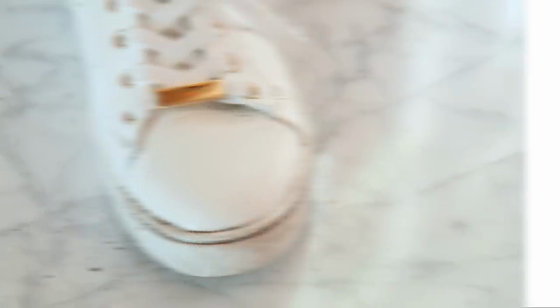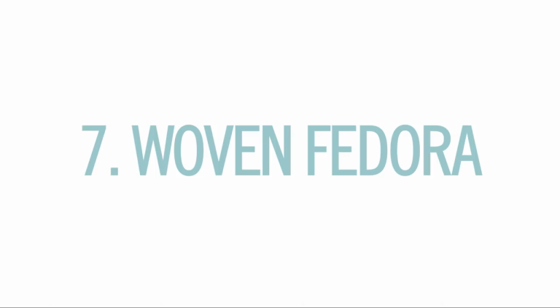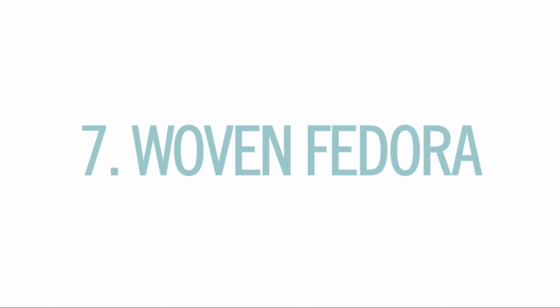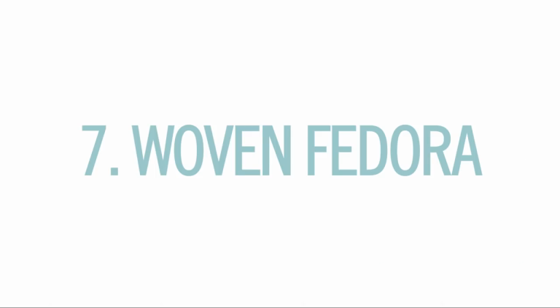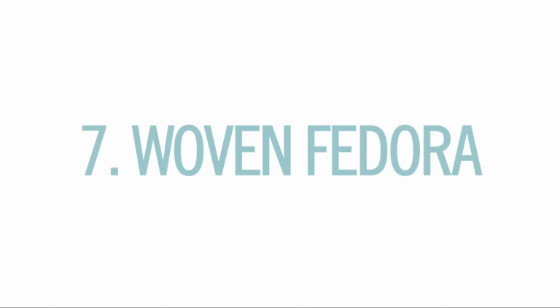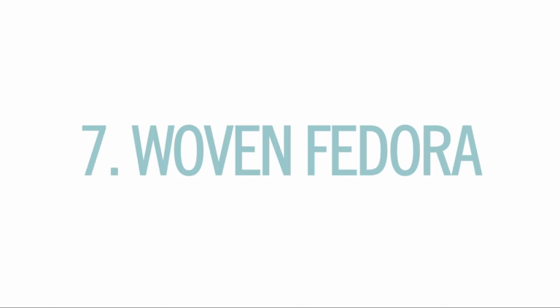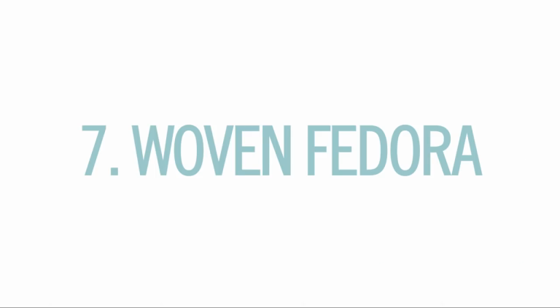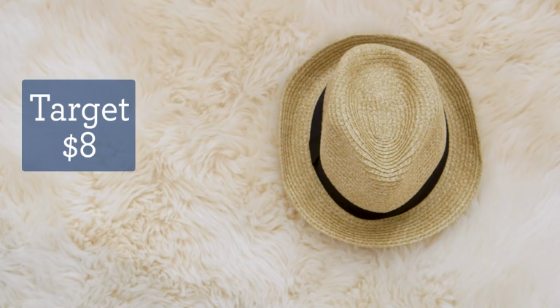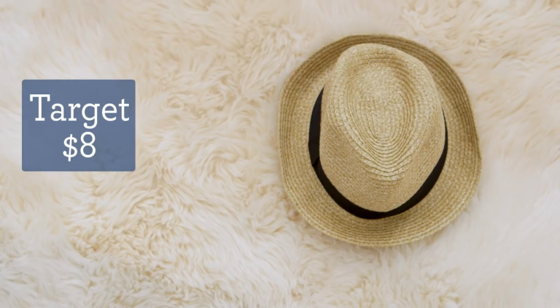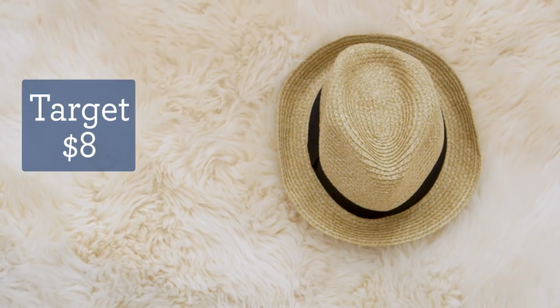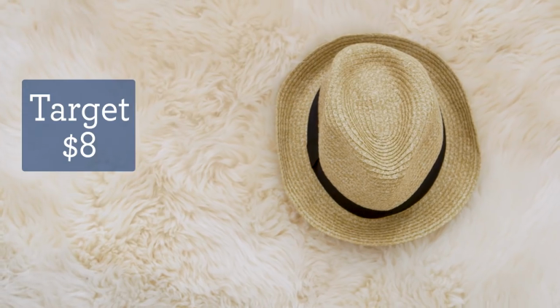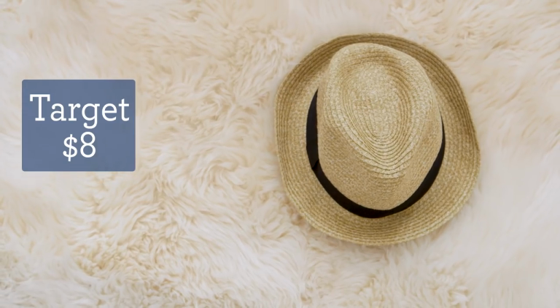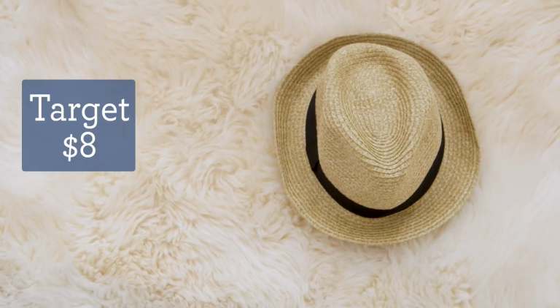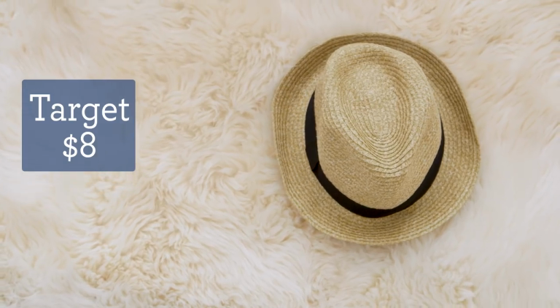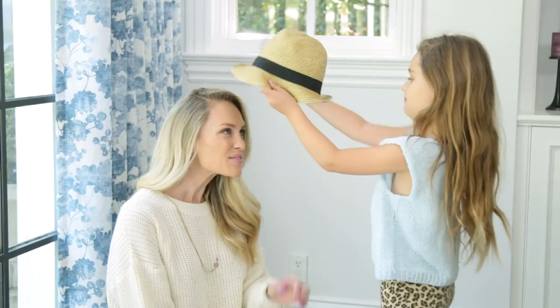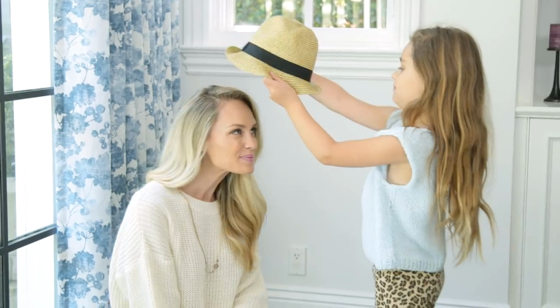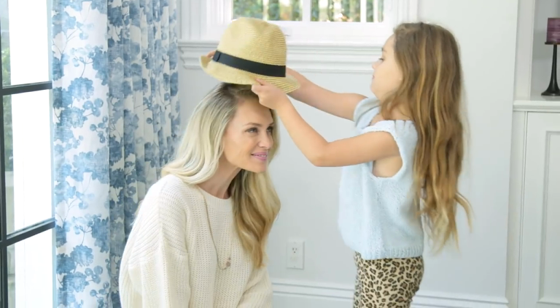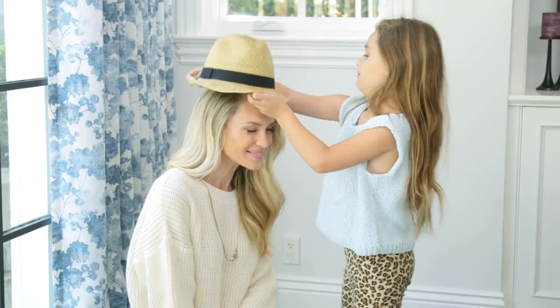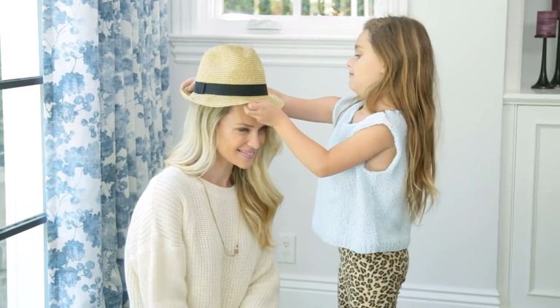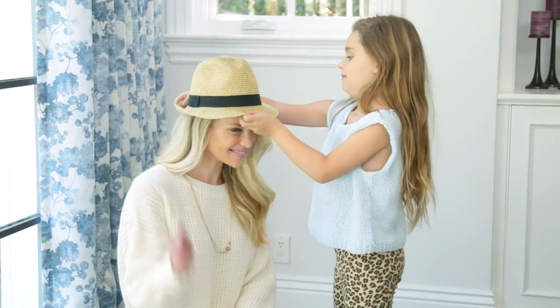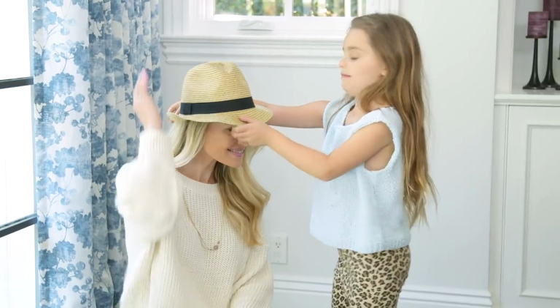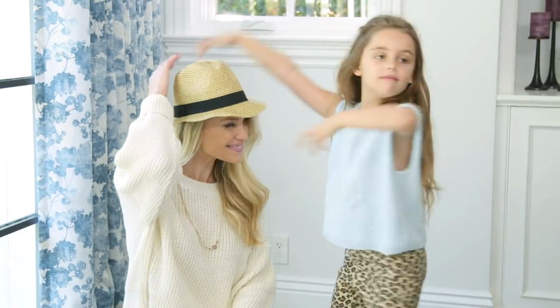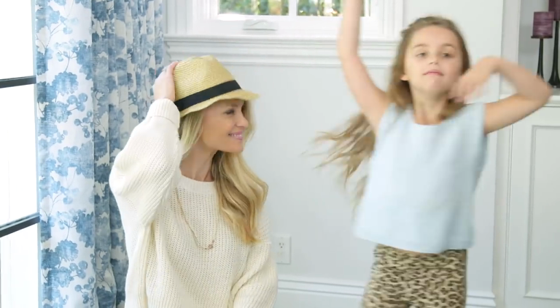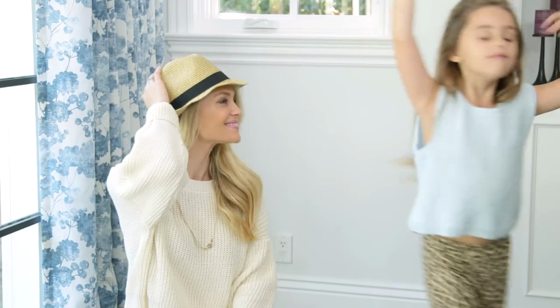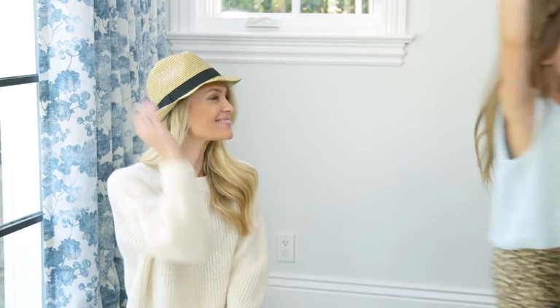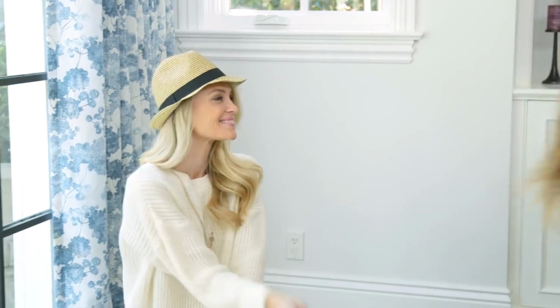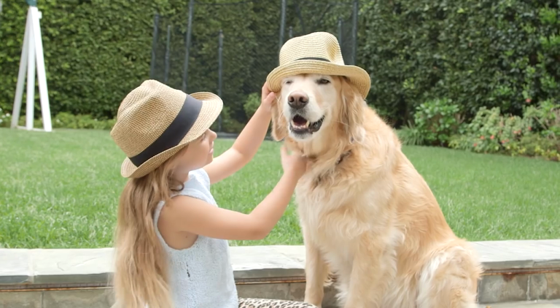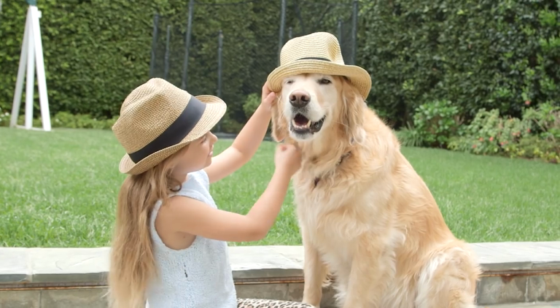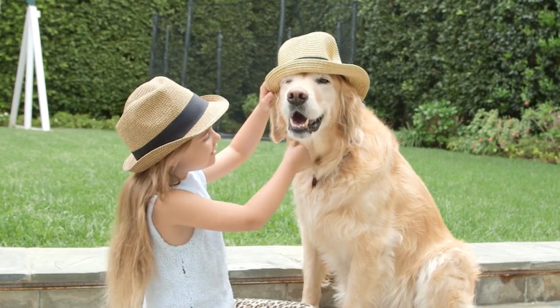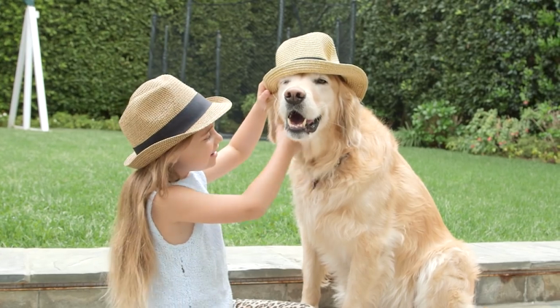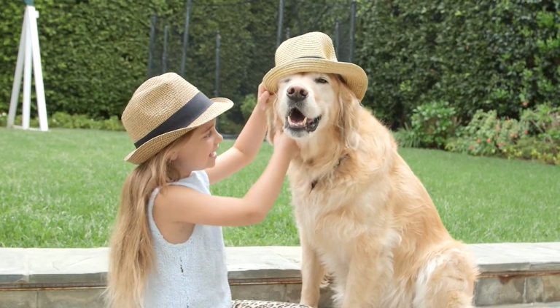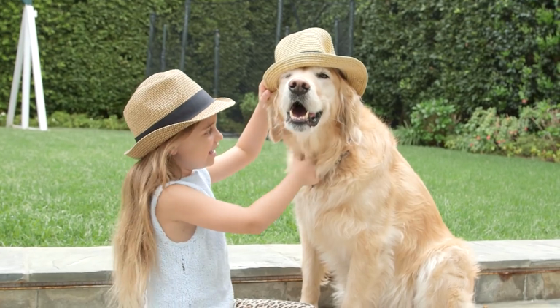And lastly, a woven fedora will complement any spring outfit and totally looks good on everyone. Bubu, you look cute. I like it.